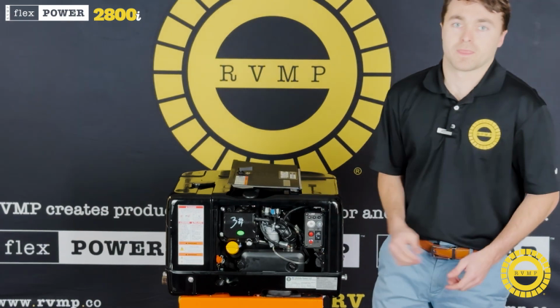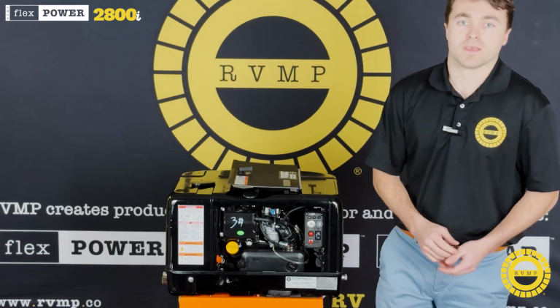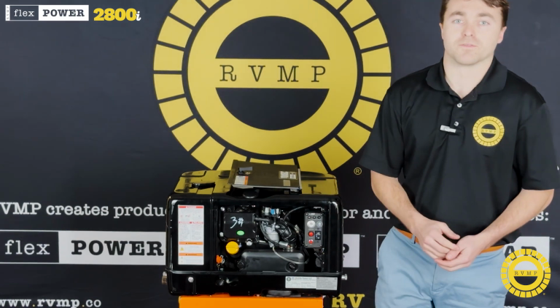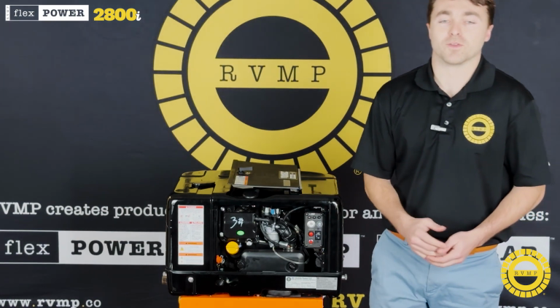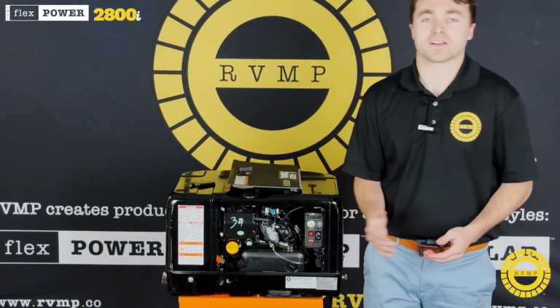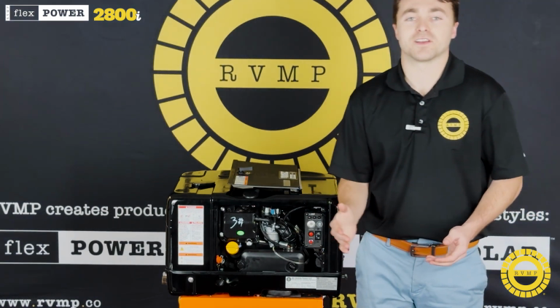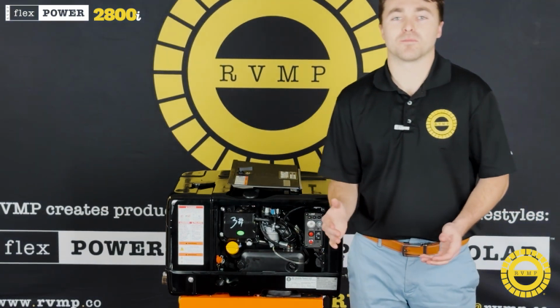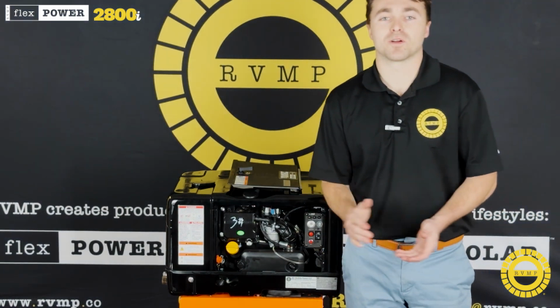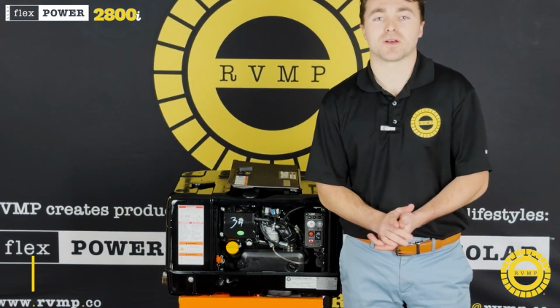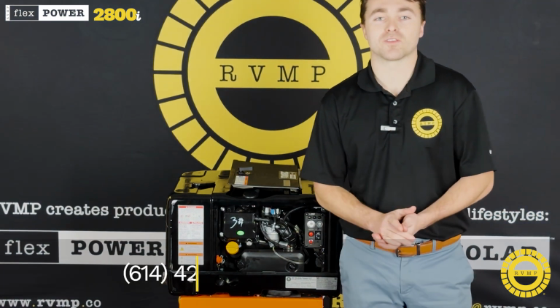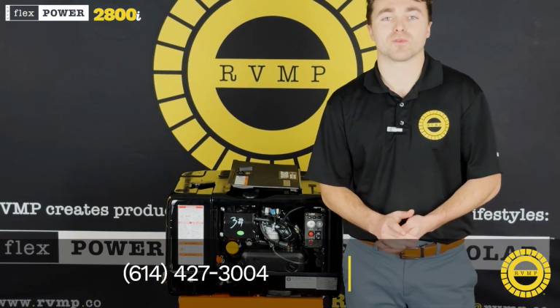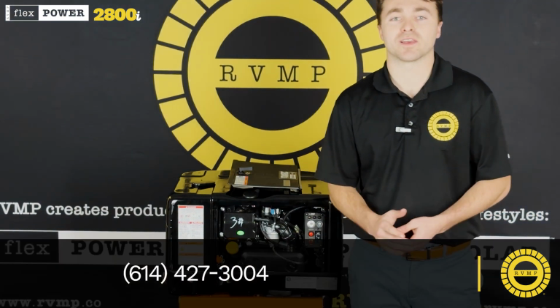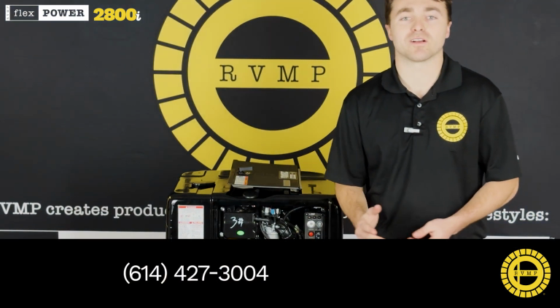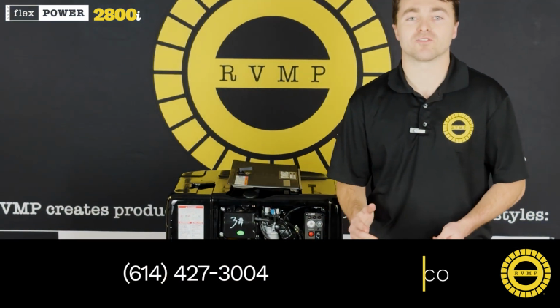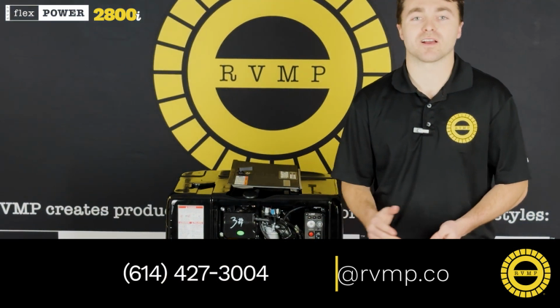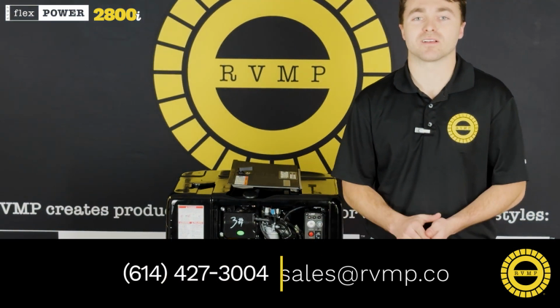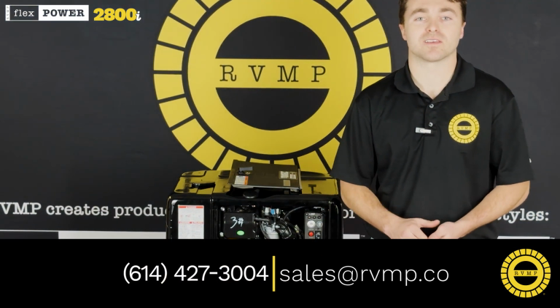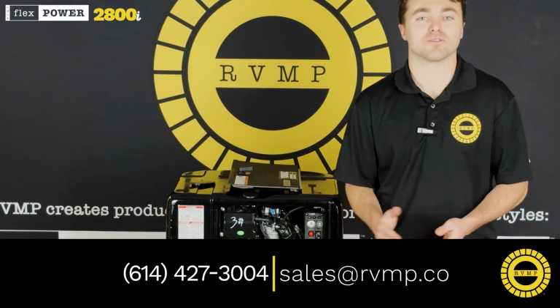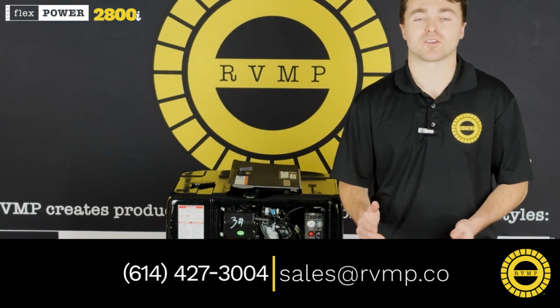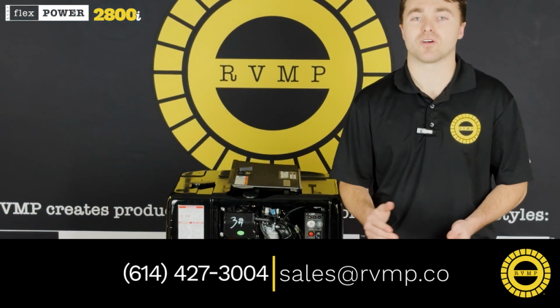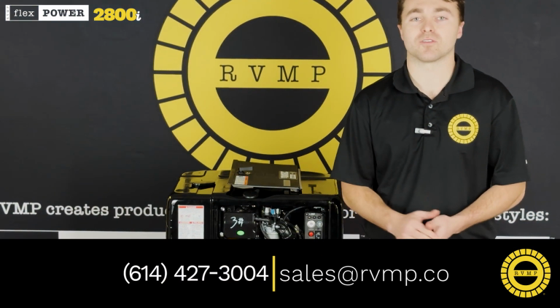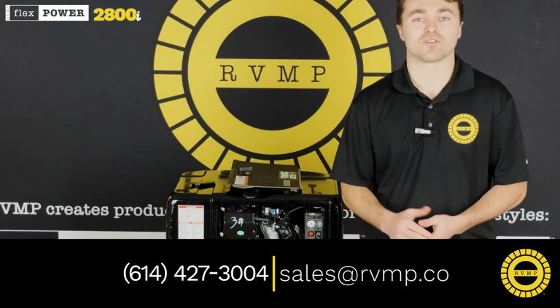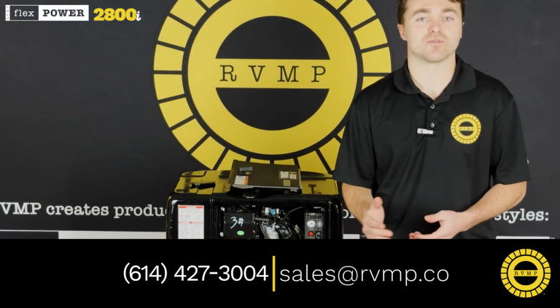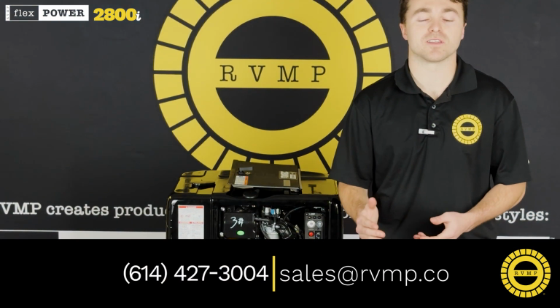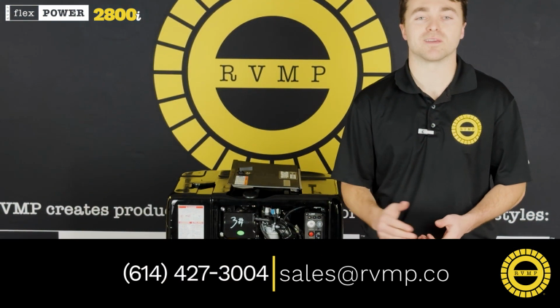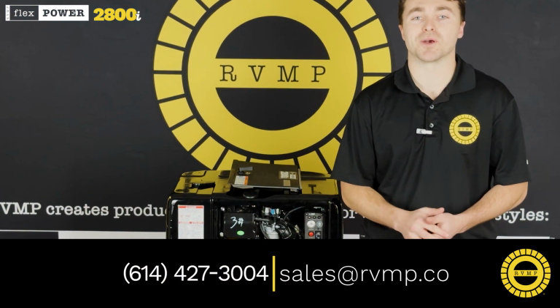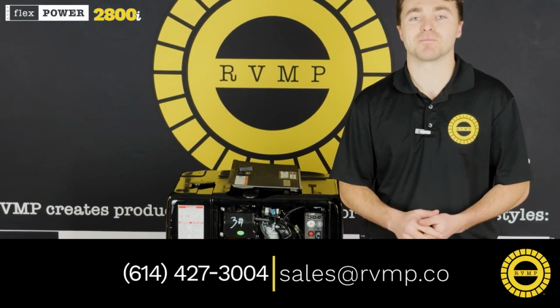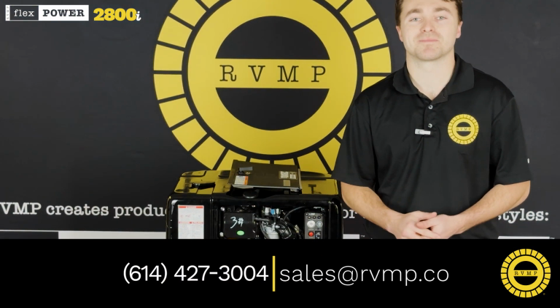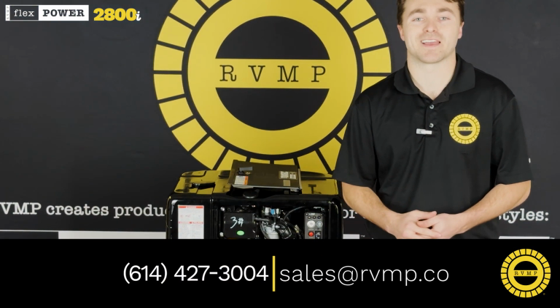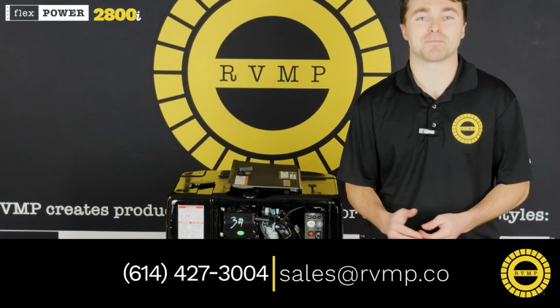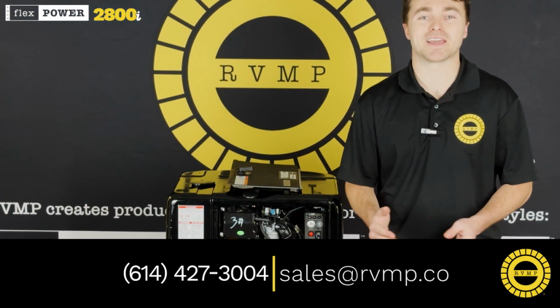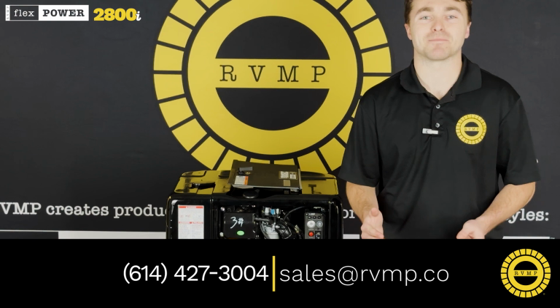If you'd like to hear more about the 2800i, give us a call or shoot us an email. Happy camping!